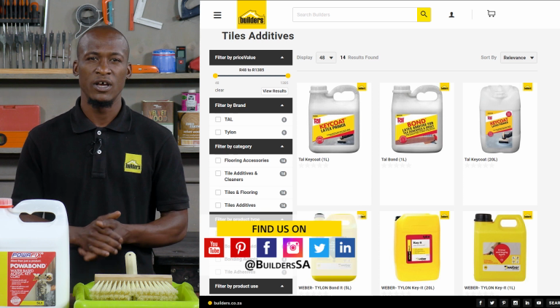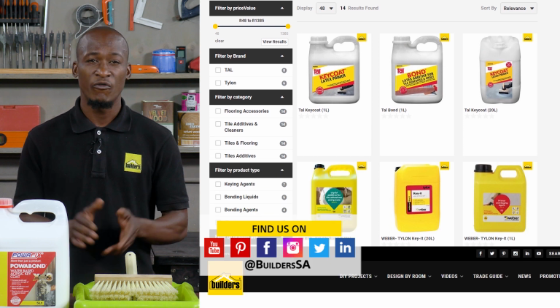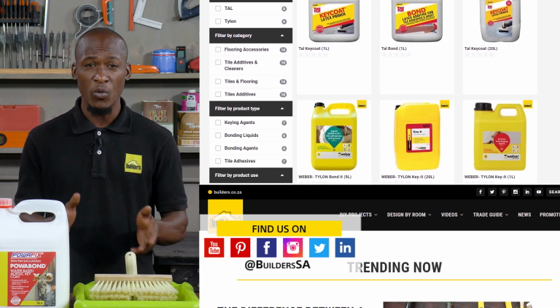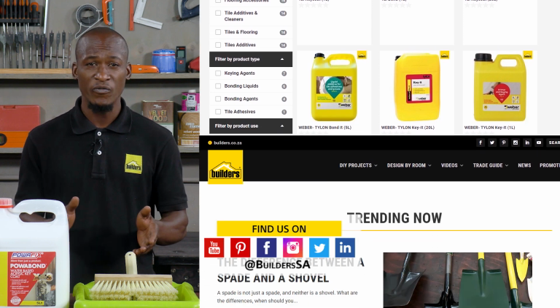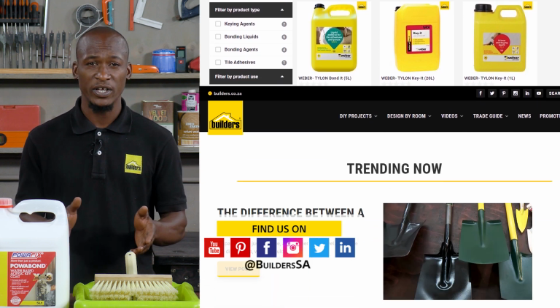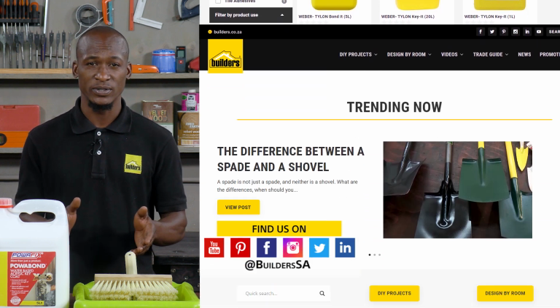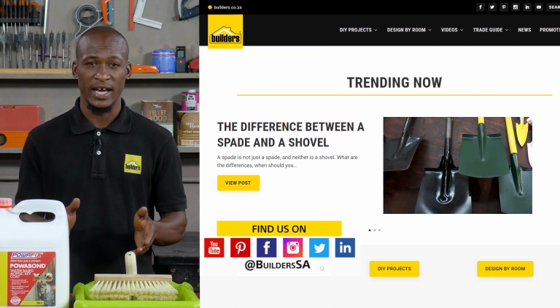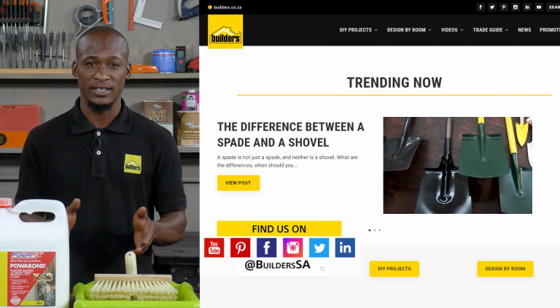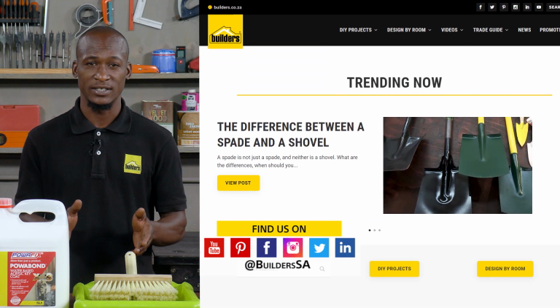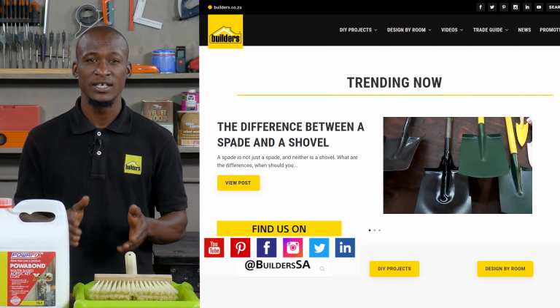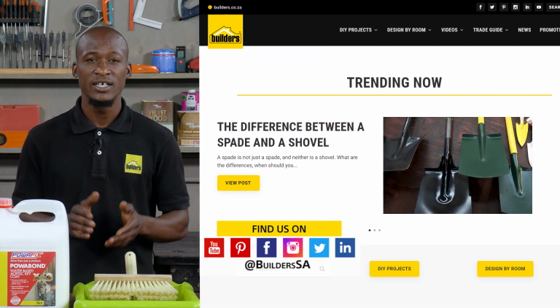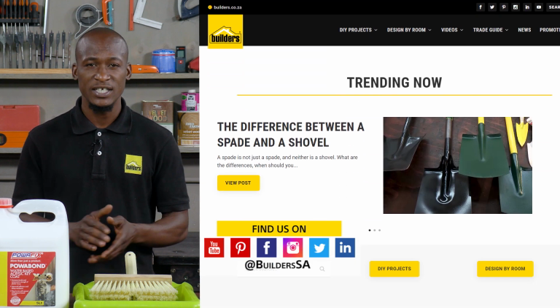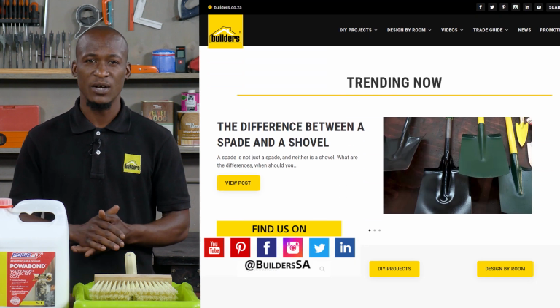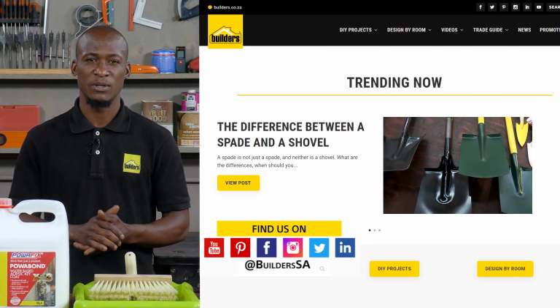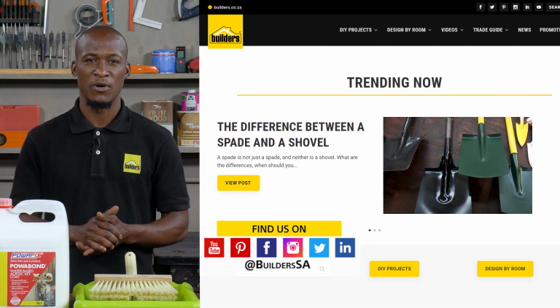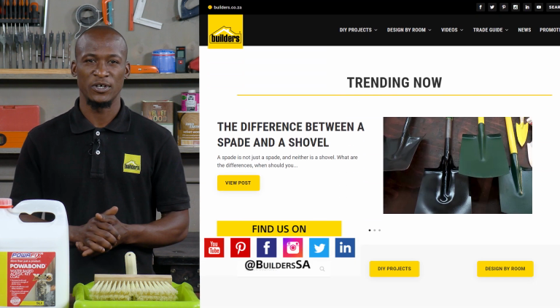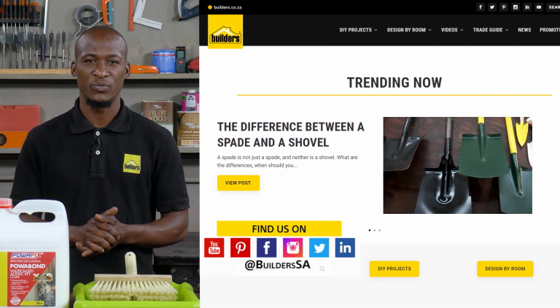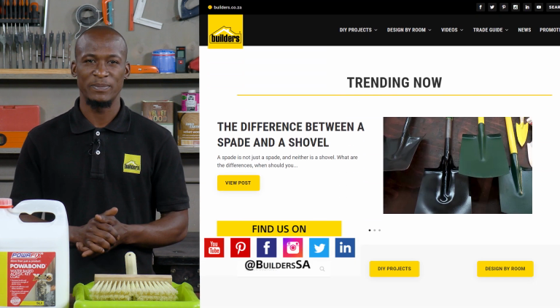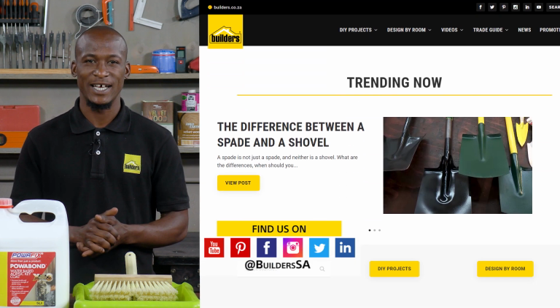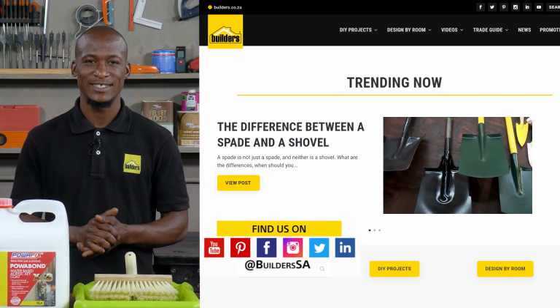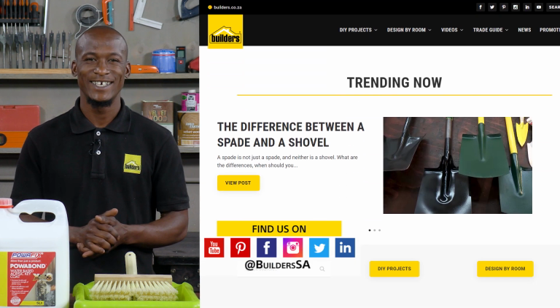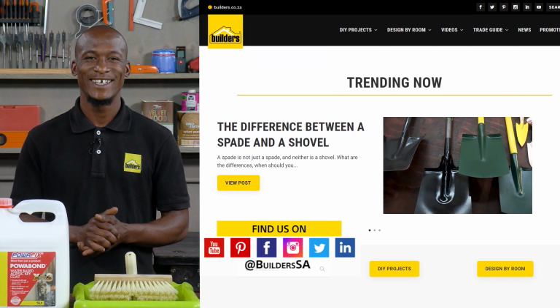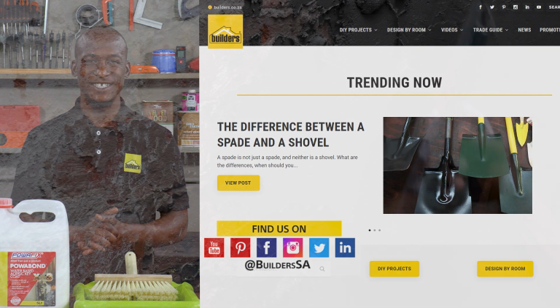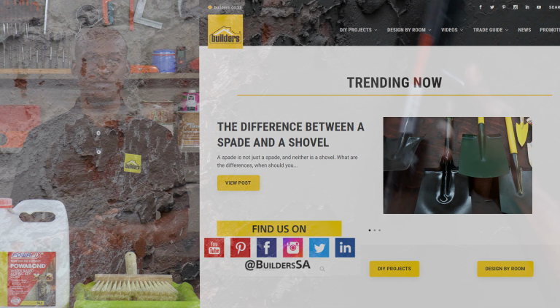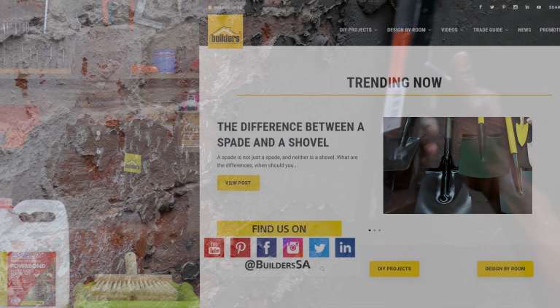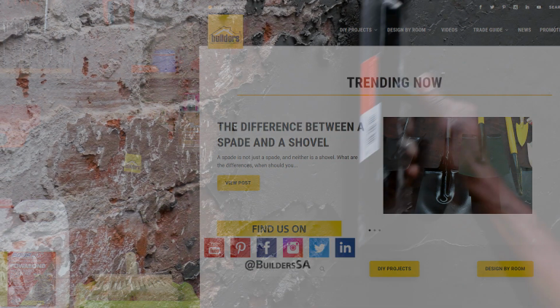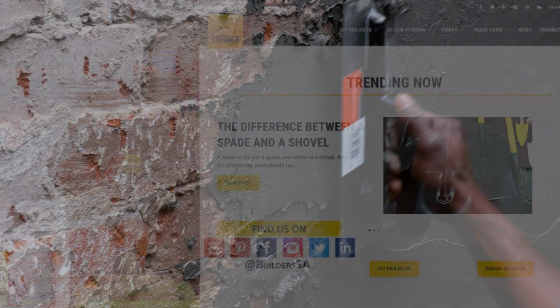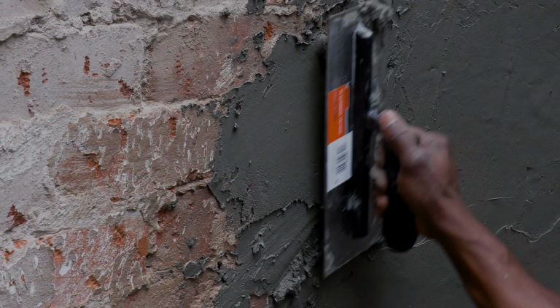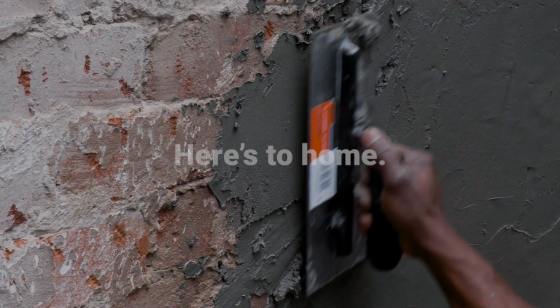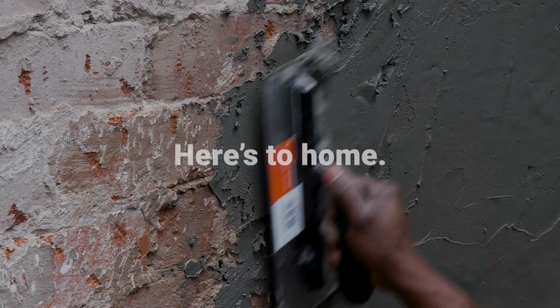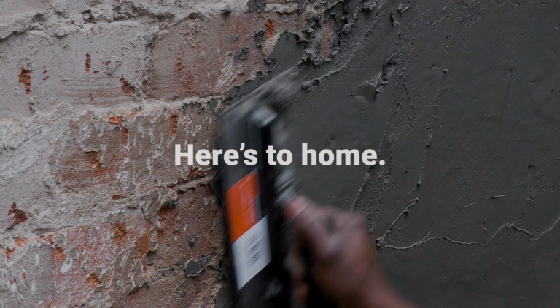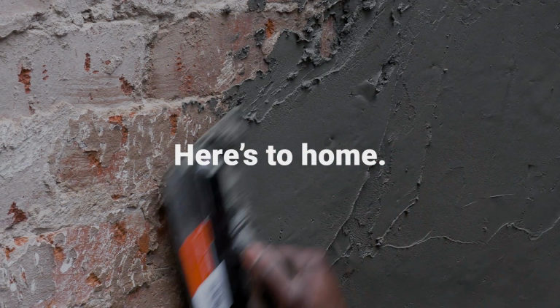For more videos like this, check out the blog and the website. Get to builders, get it done.